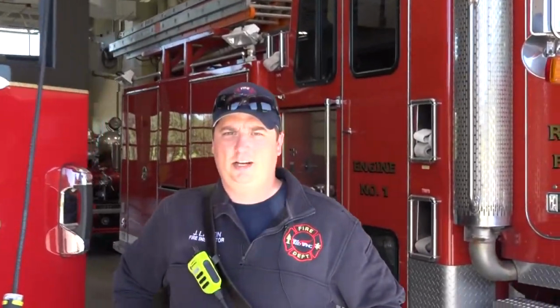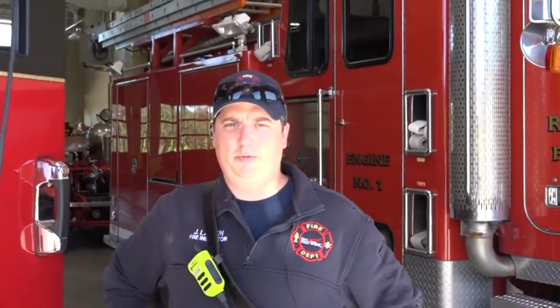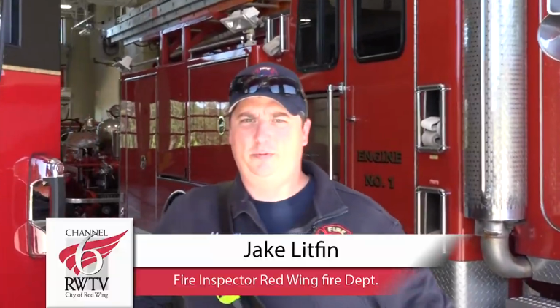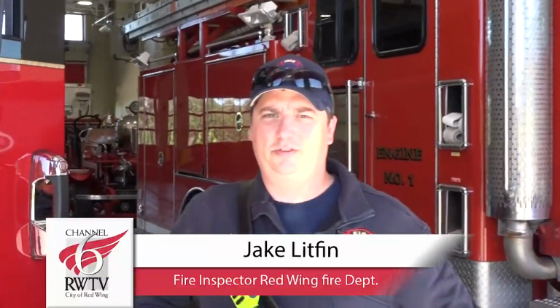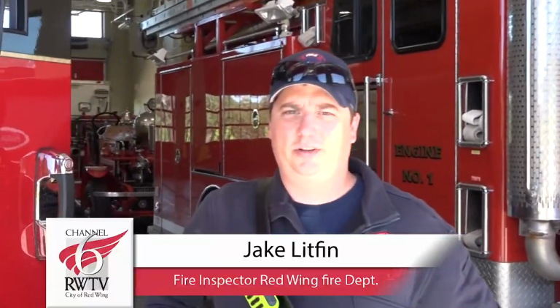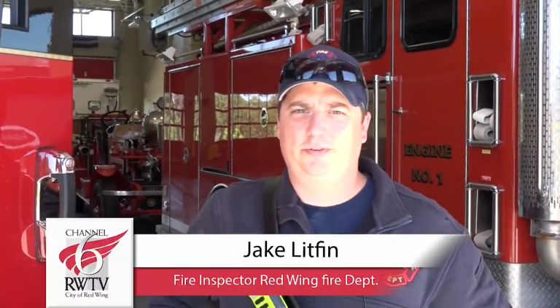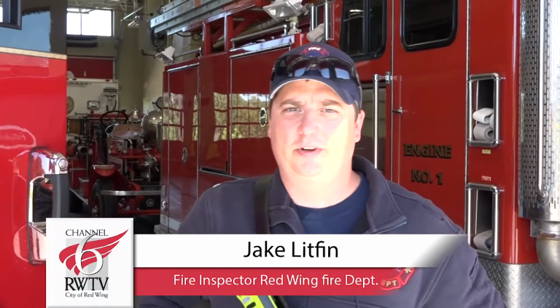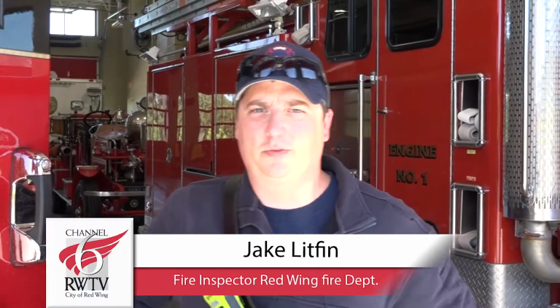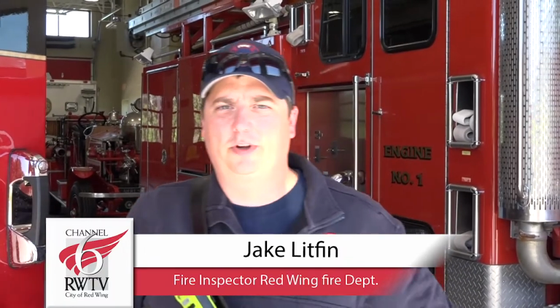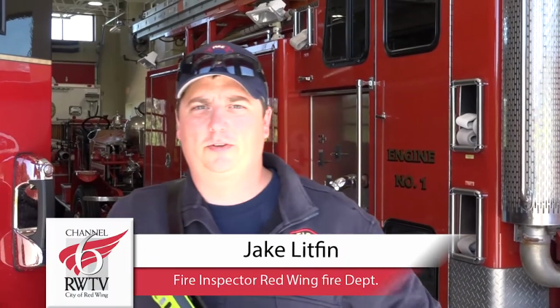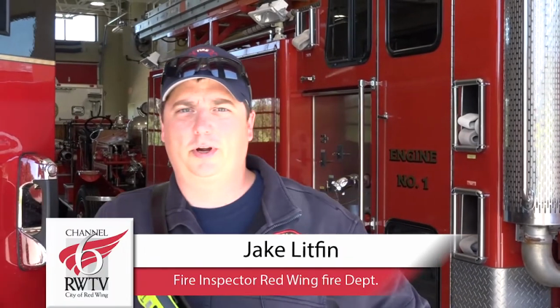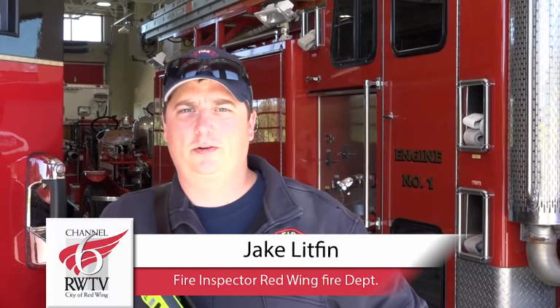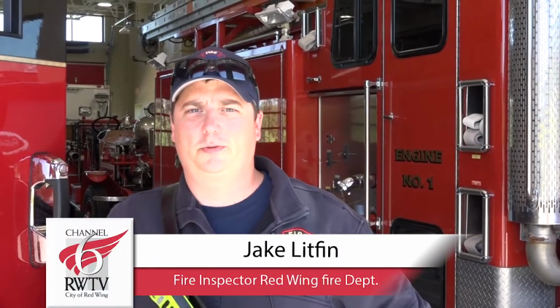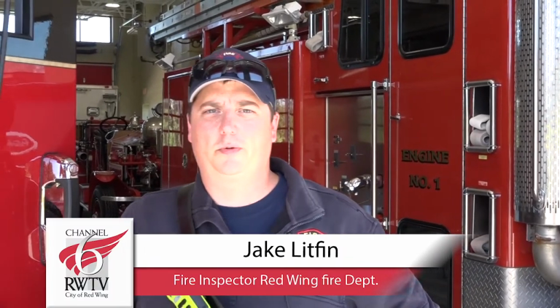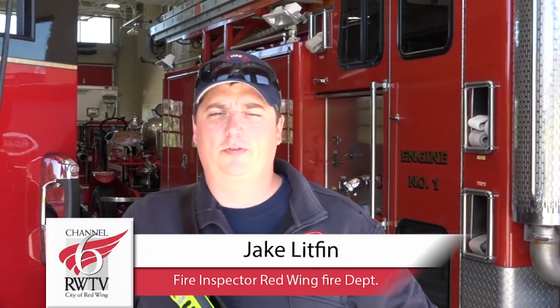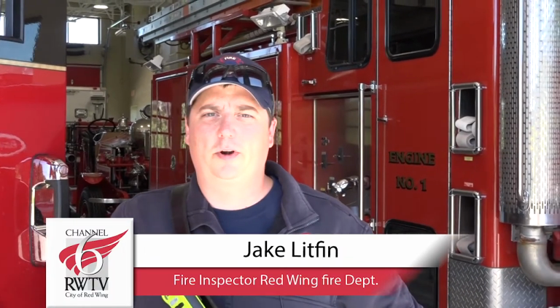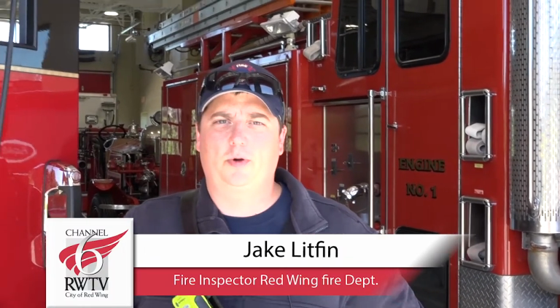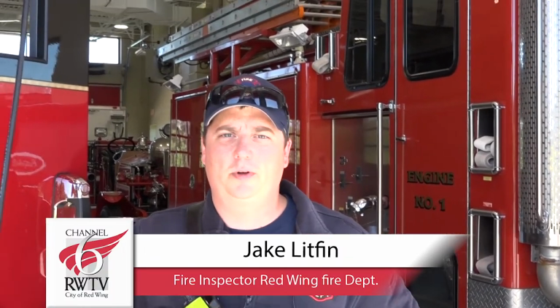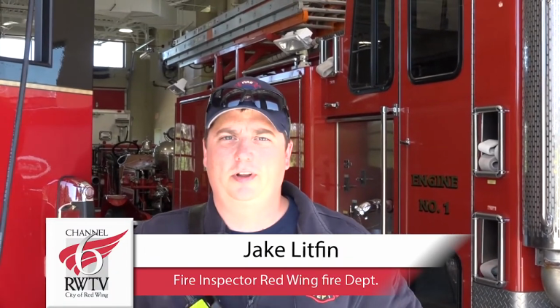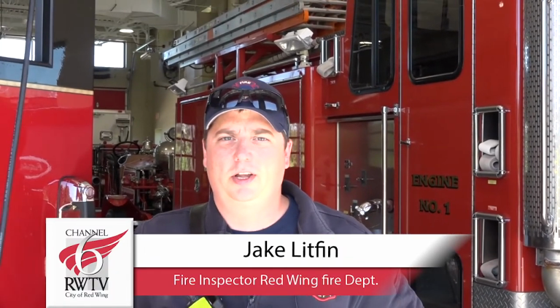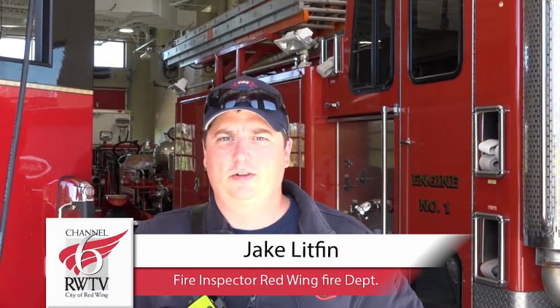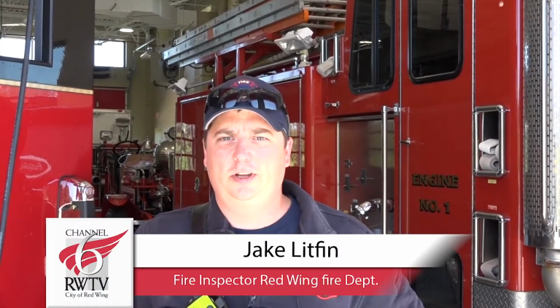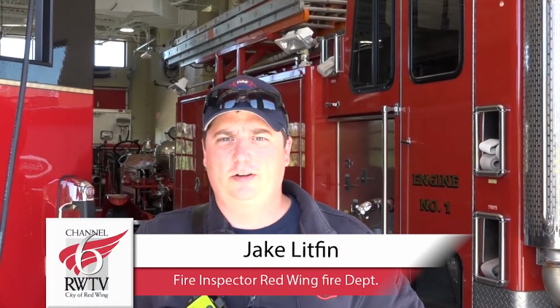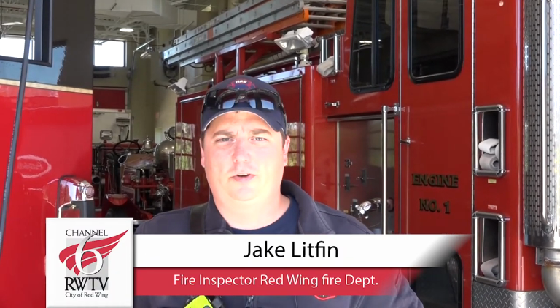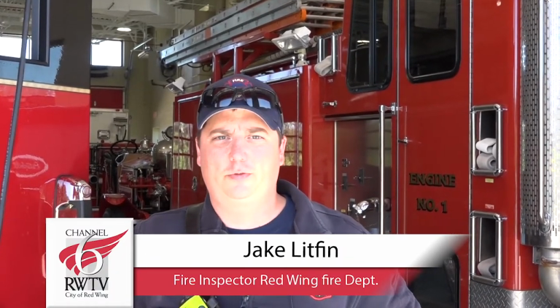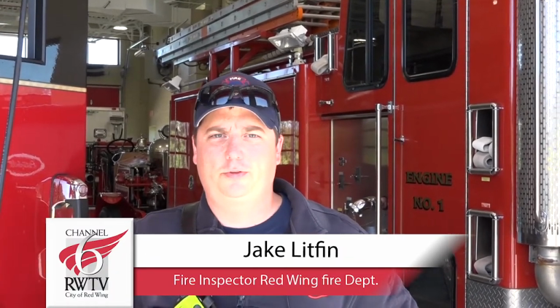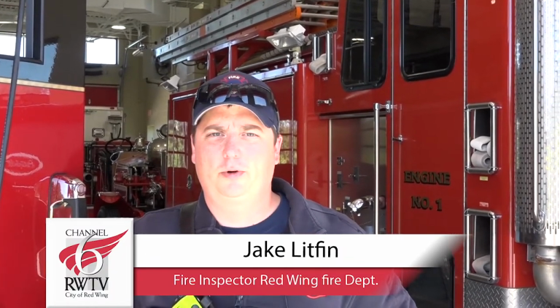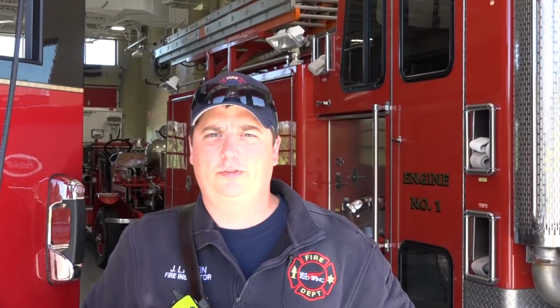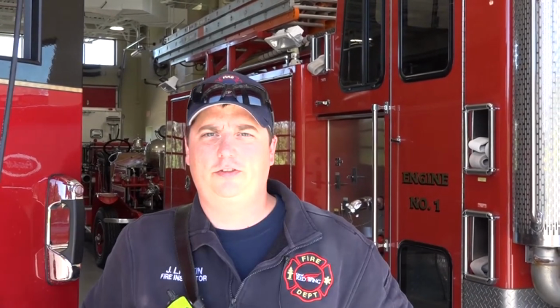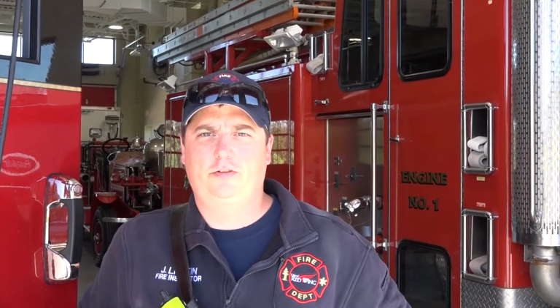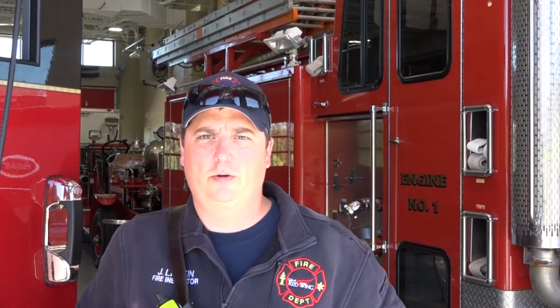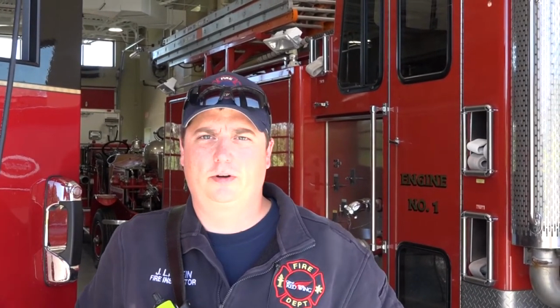Hi, my name is Jake Litvin. I'm the fire inspector with Red Wing Fire Department. Let's take a virtual tour of station two.